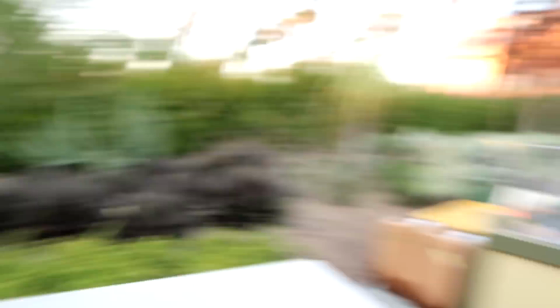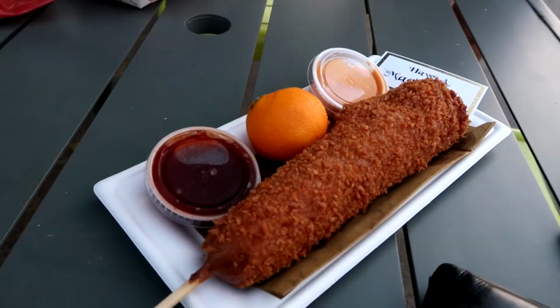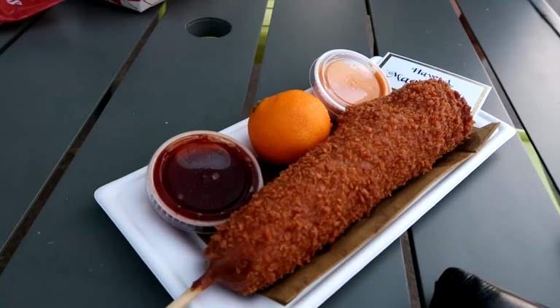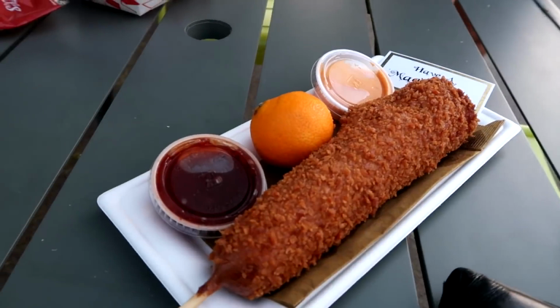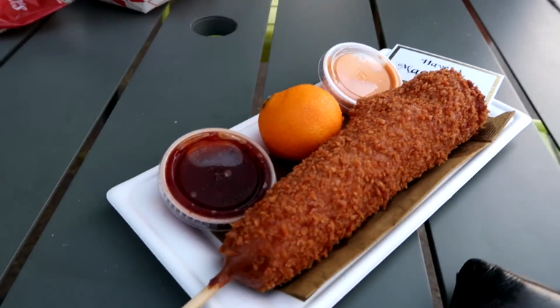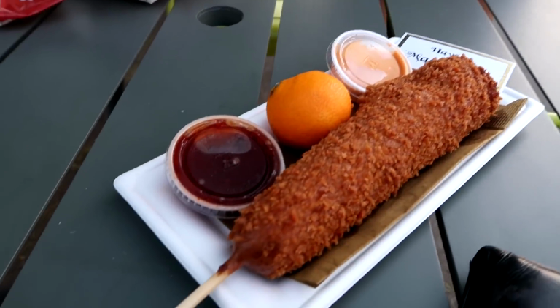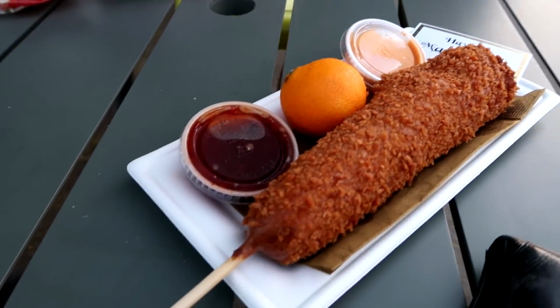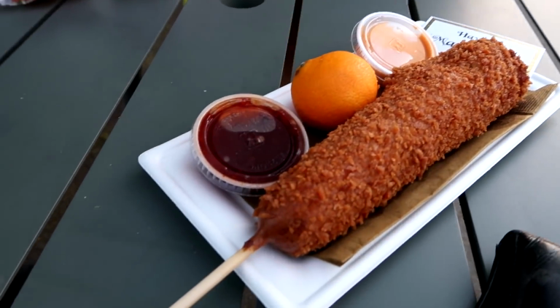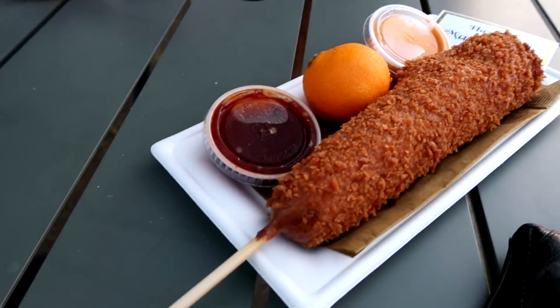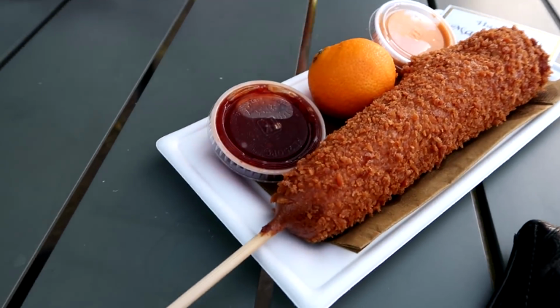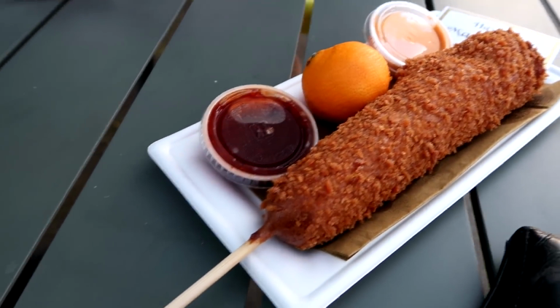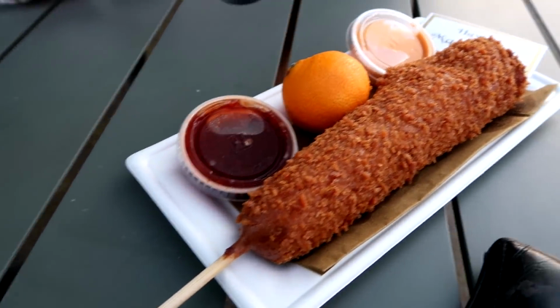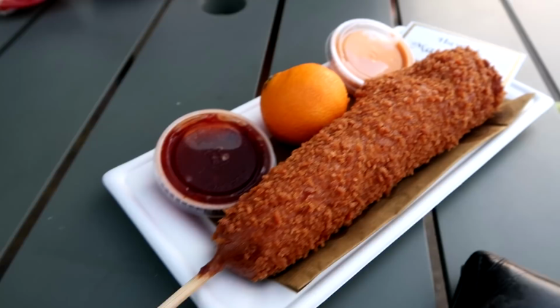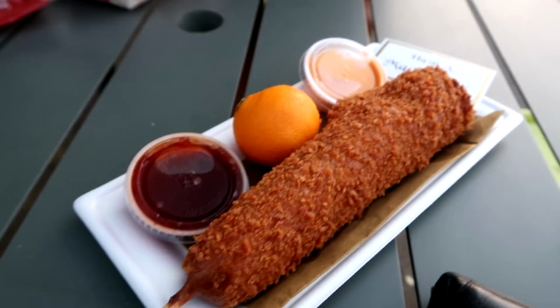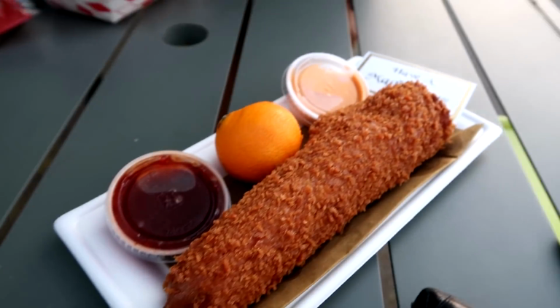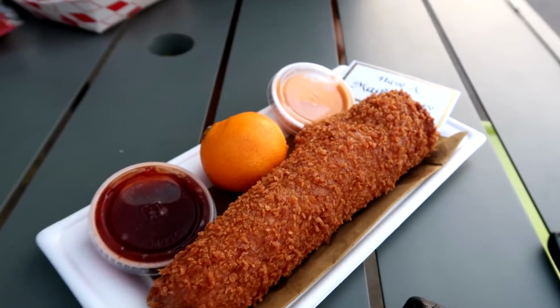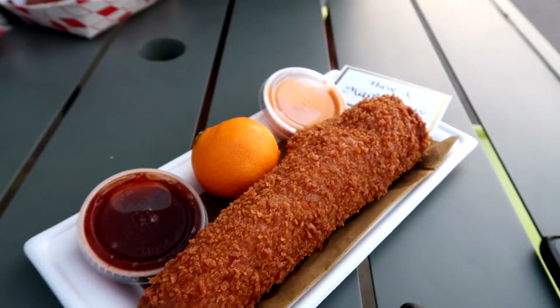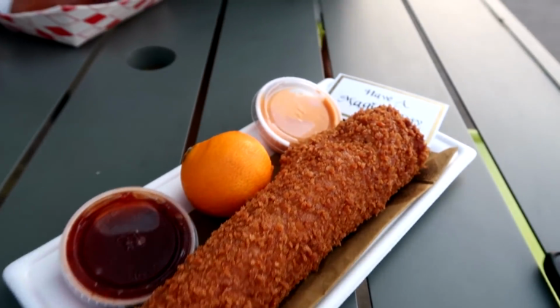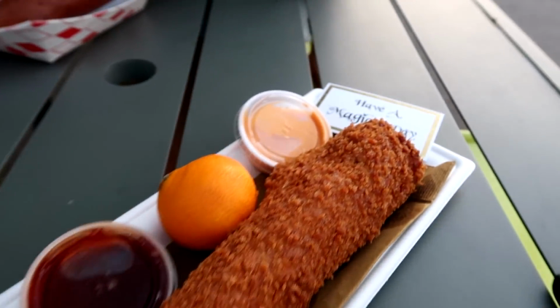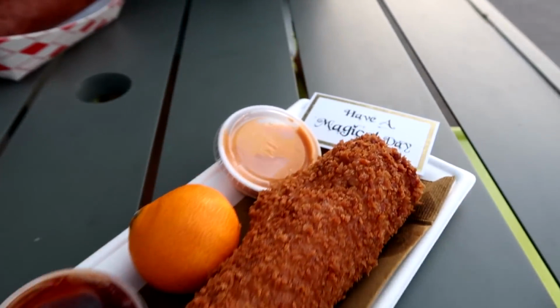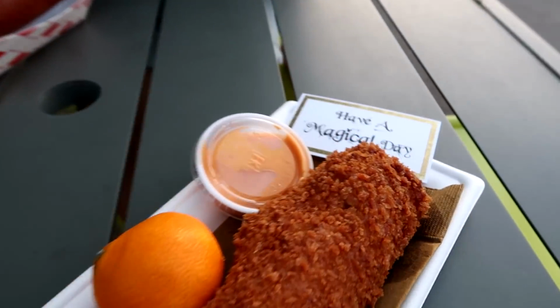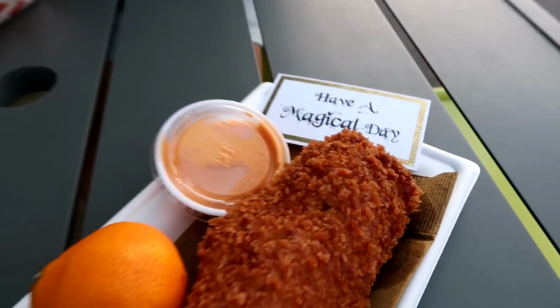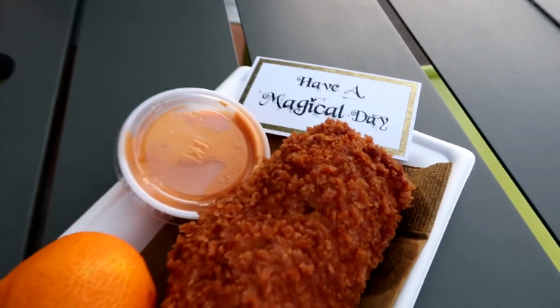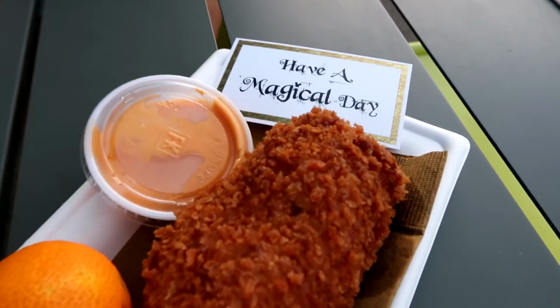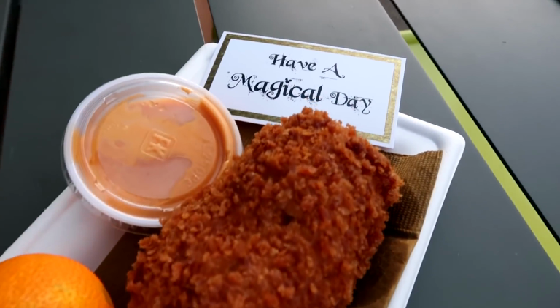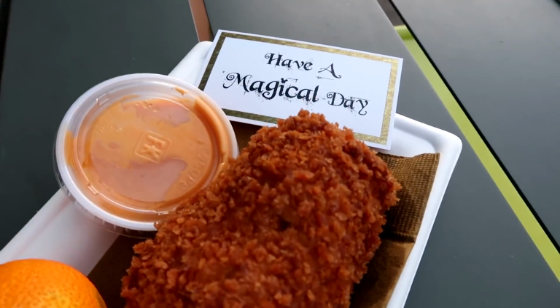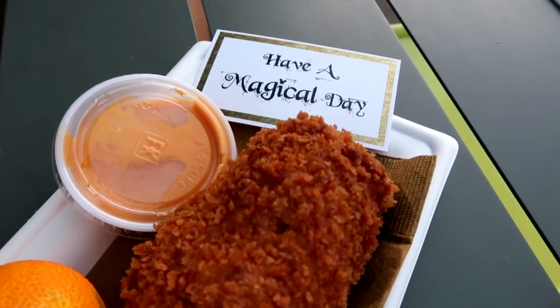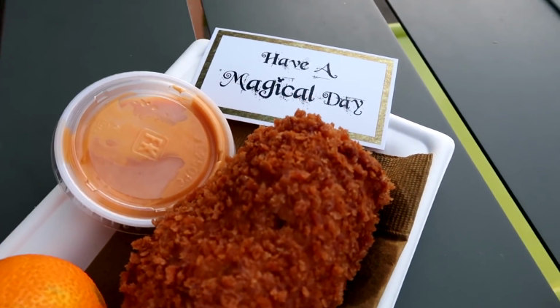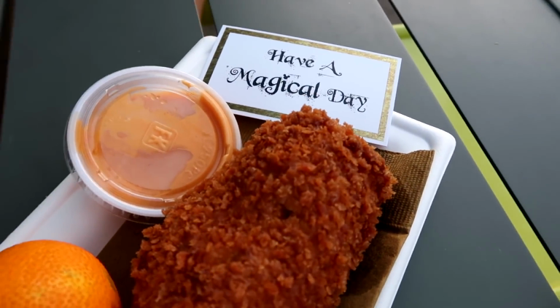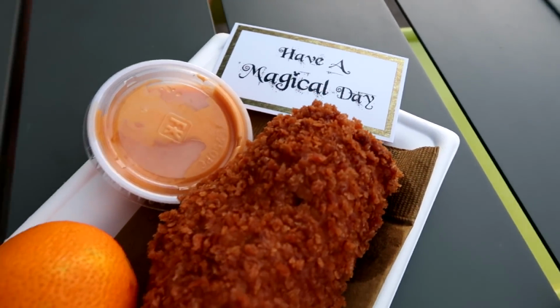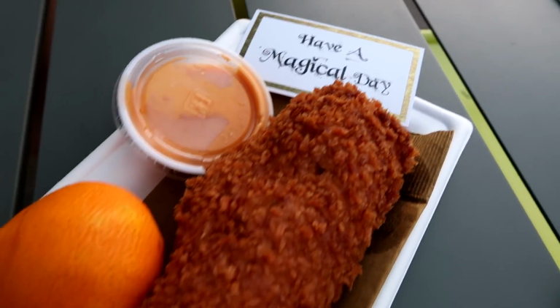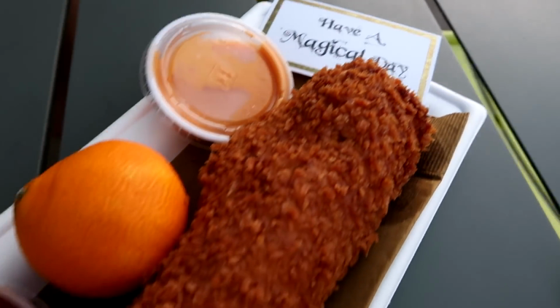This is my corn dog, guys. Look at this. You just have a magical little — have a magical day.